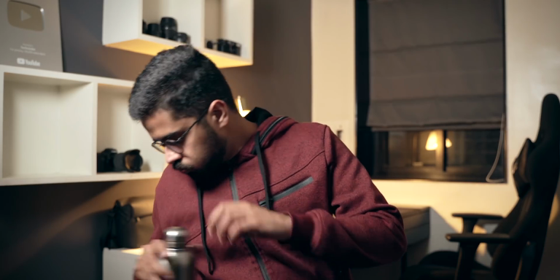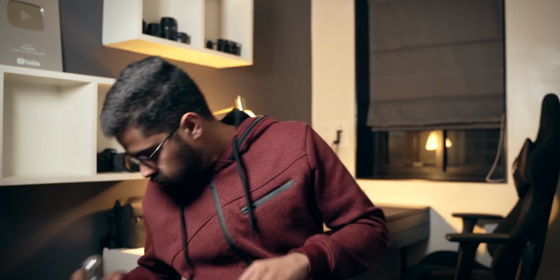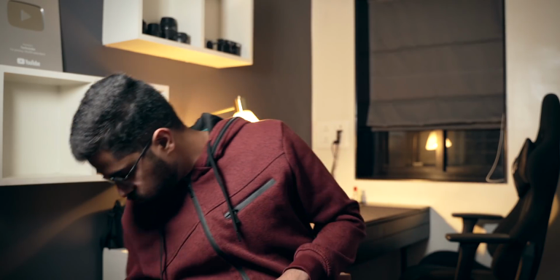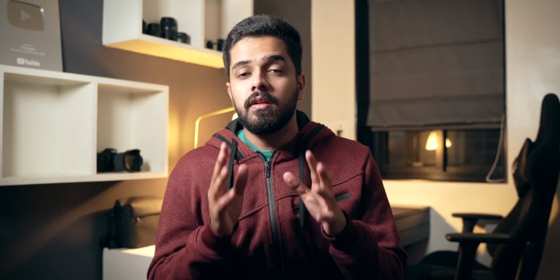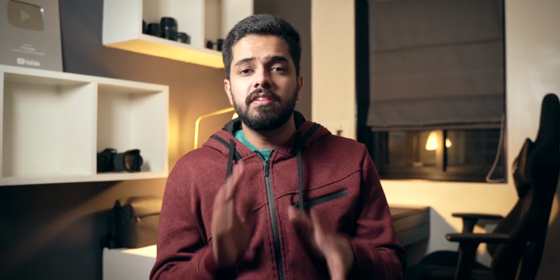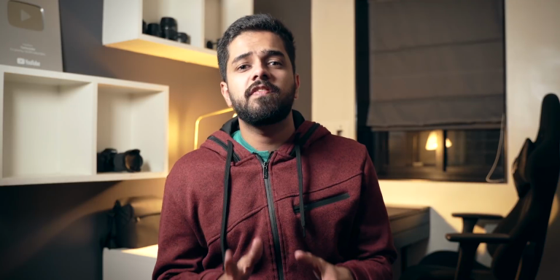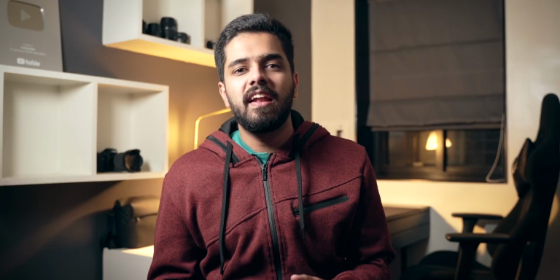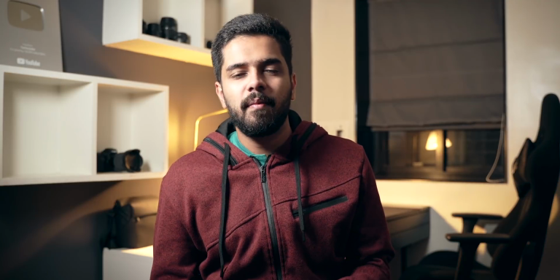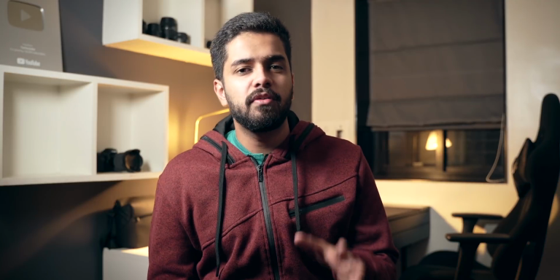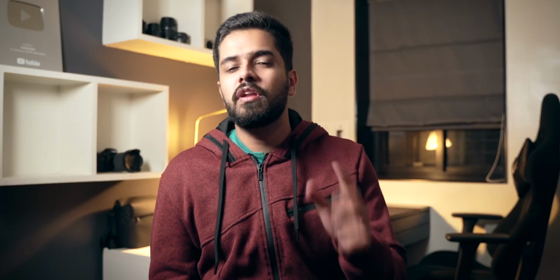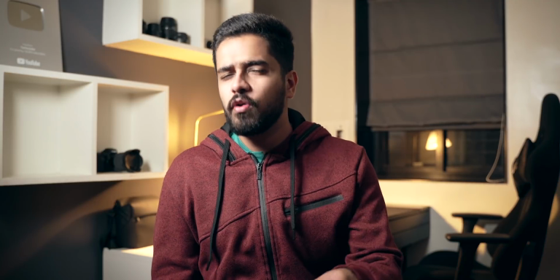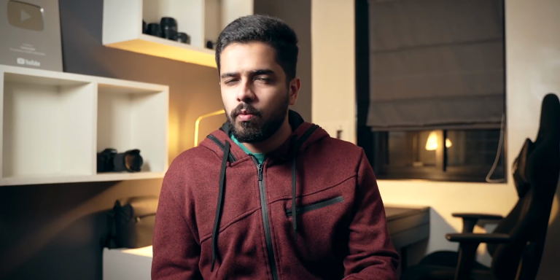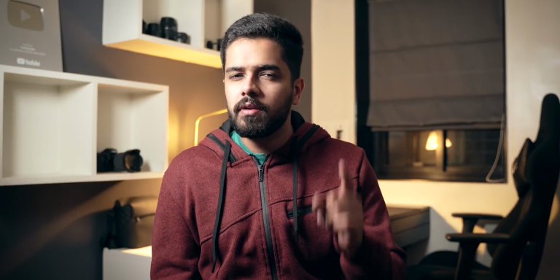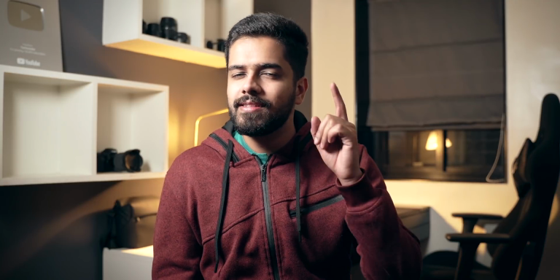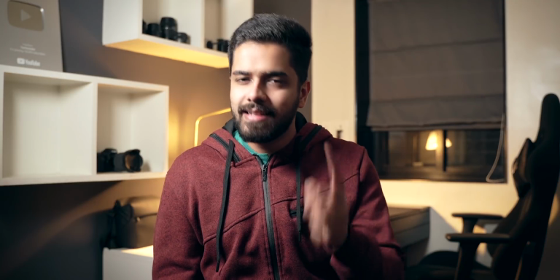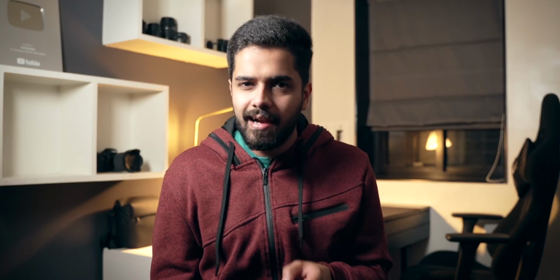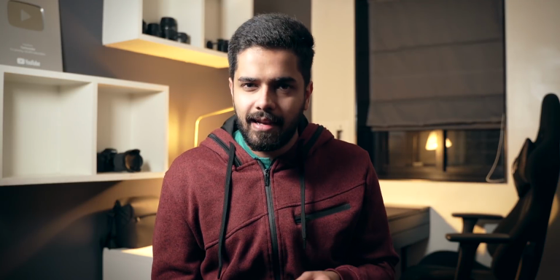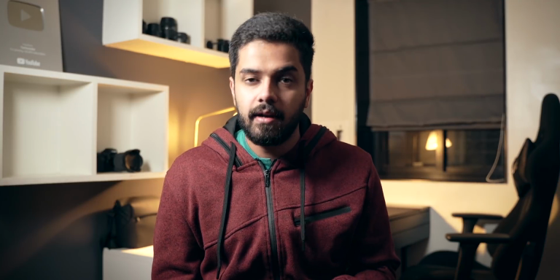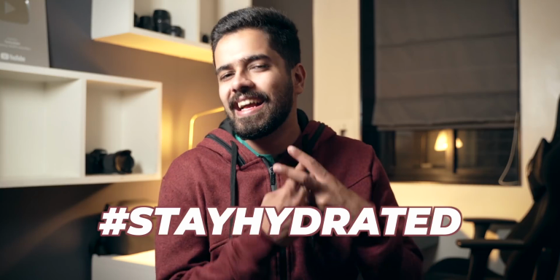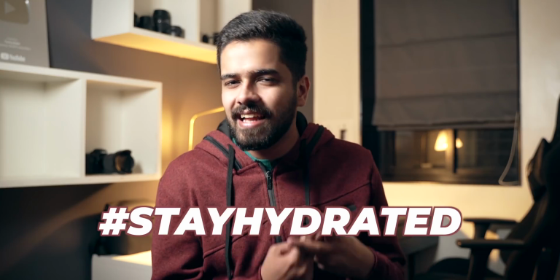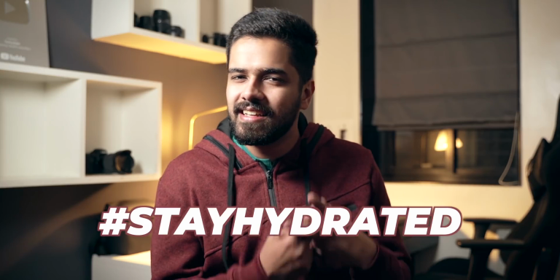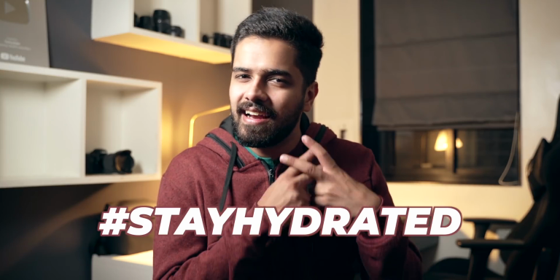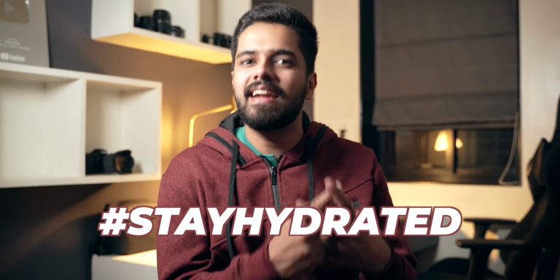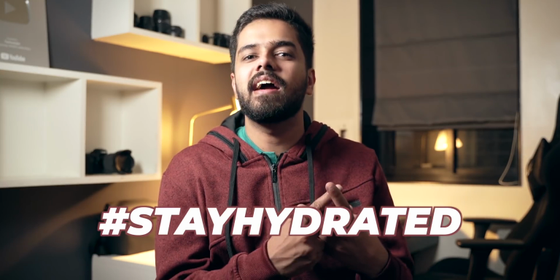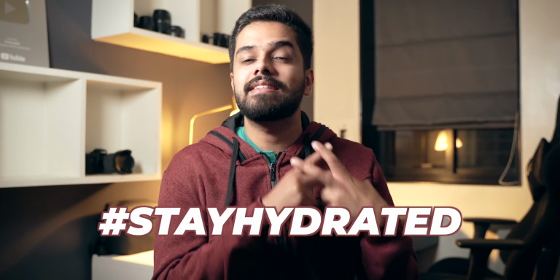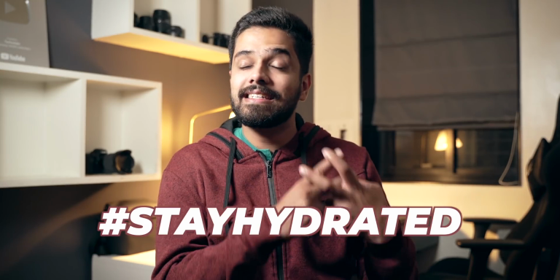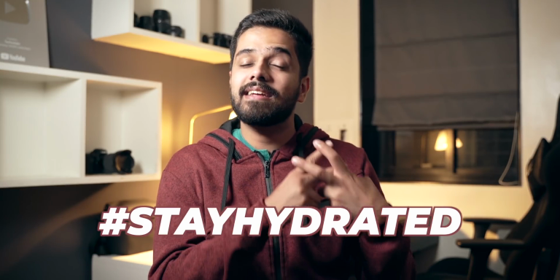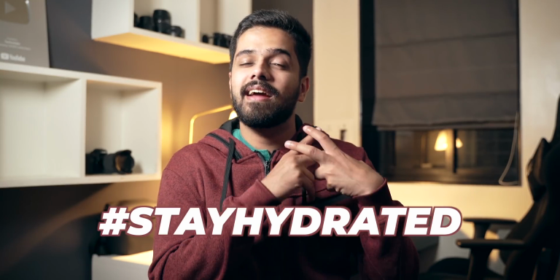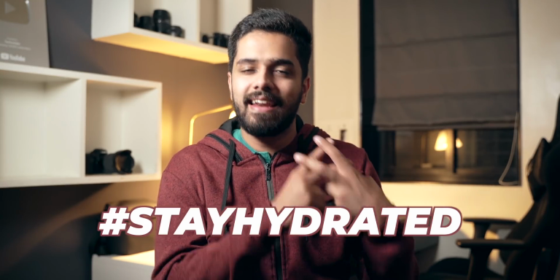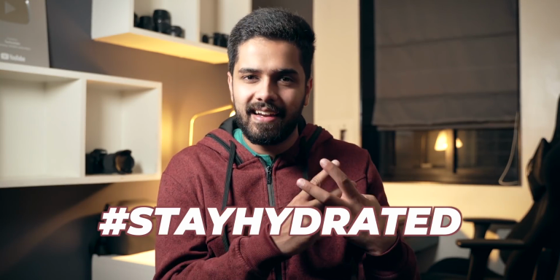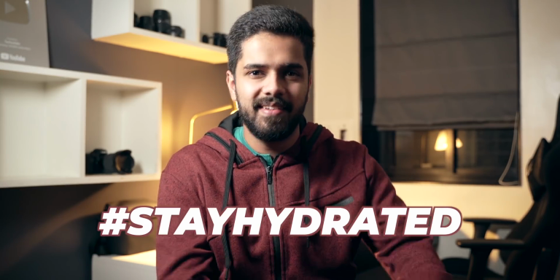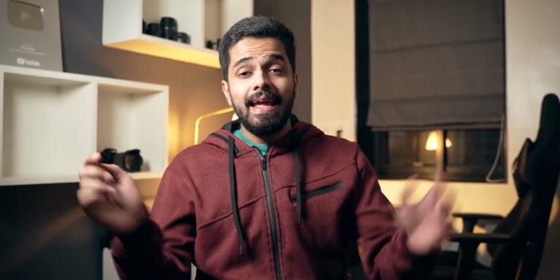This is a friendly reminder to drink your water and stay hydrated. Hashtag stay hydrated, guys.